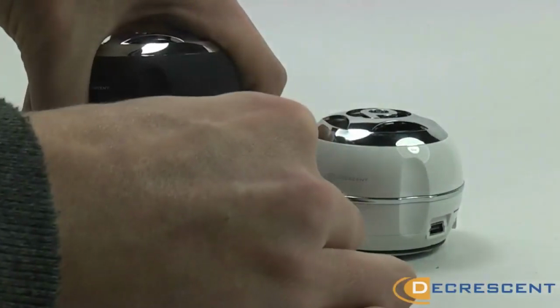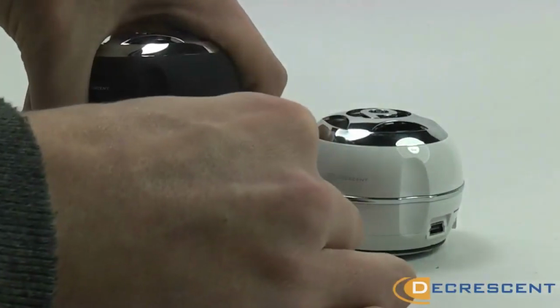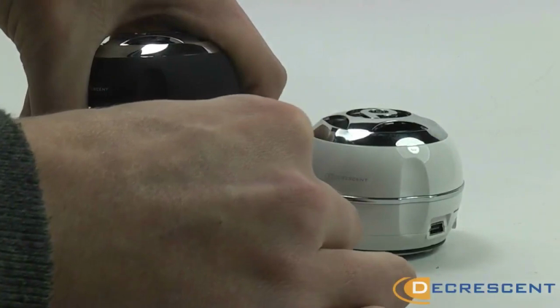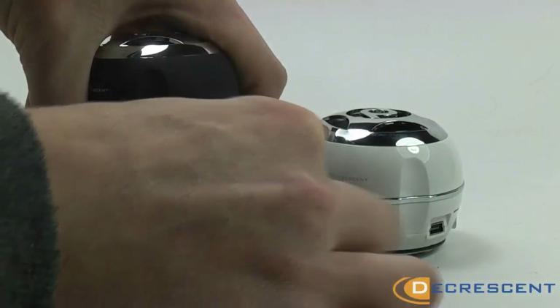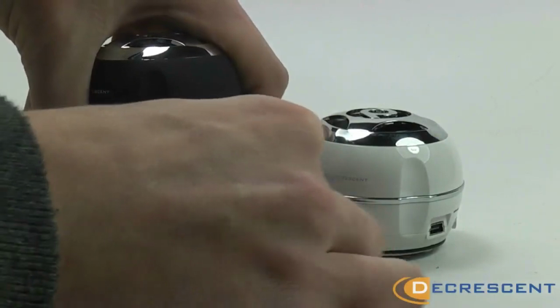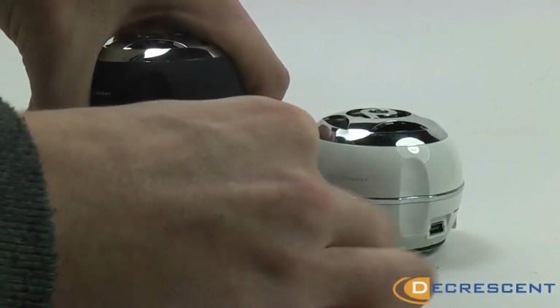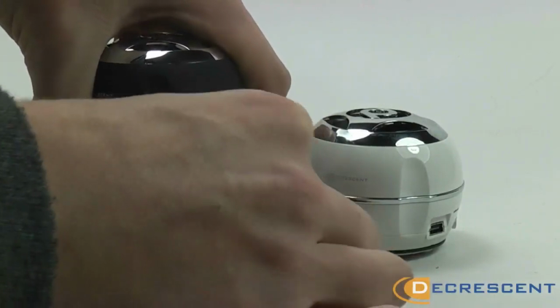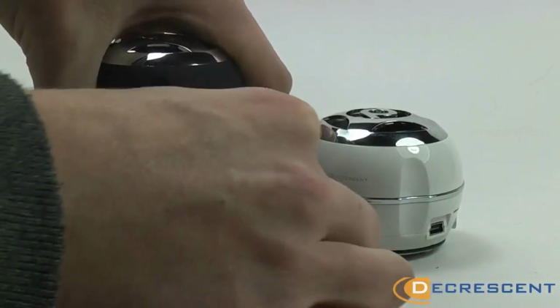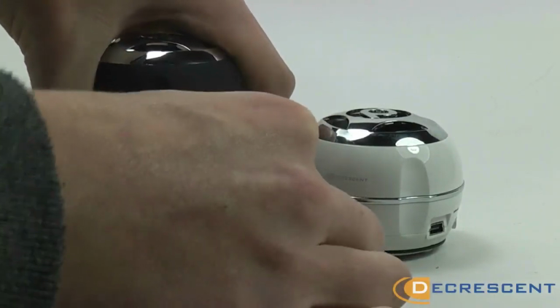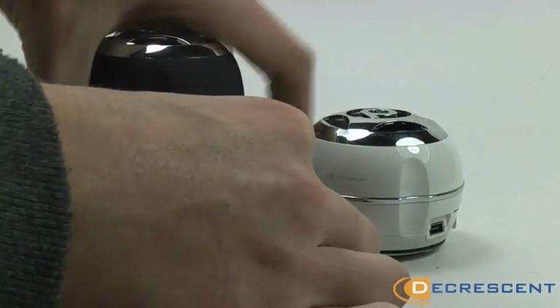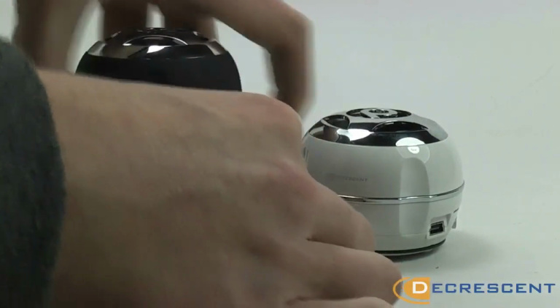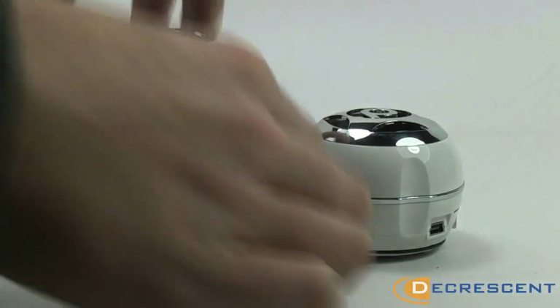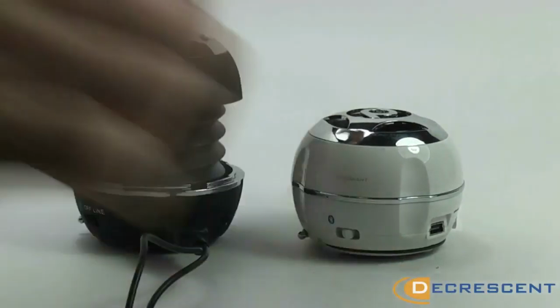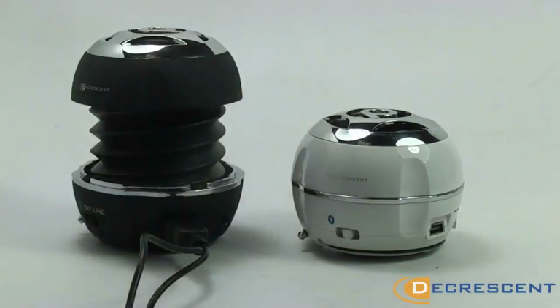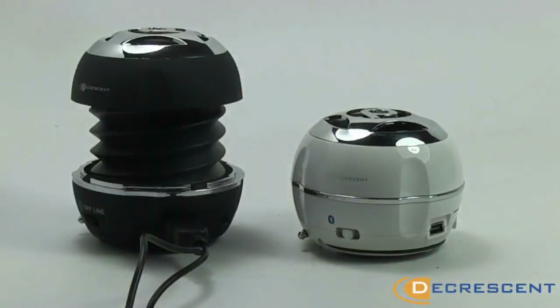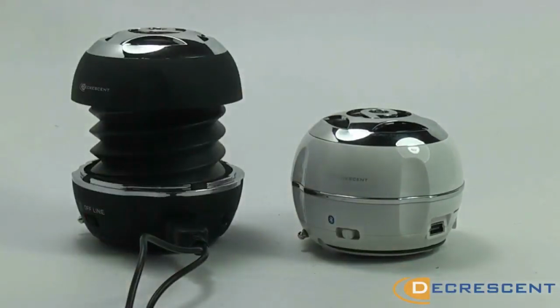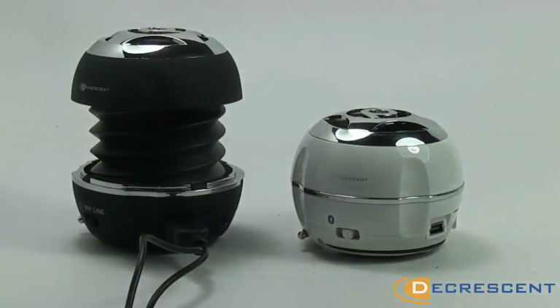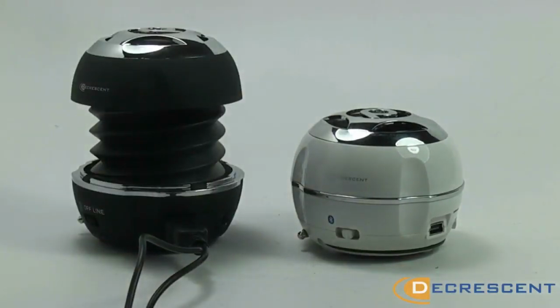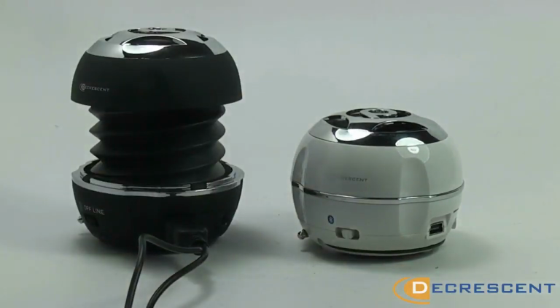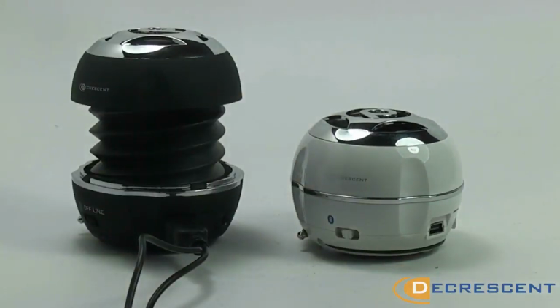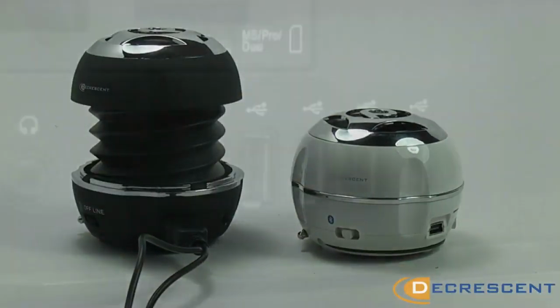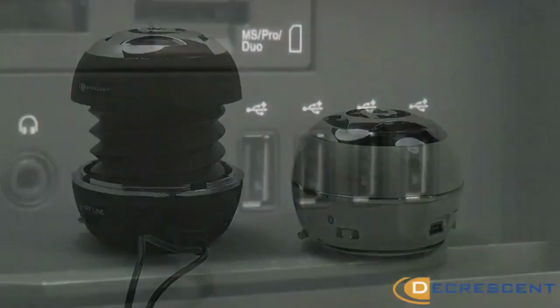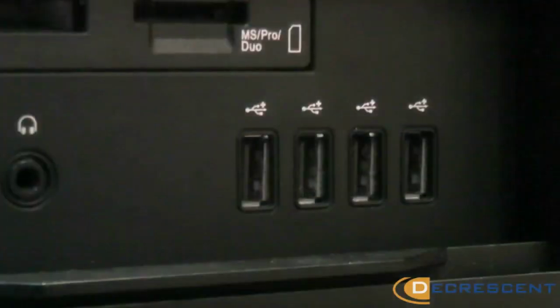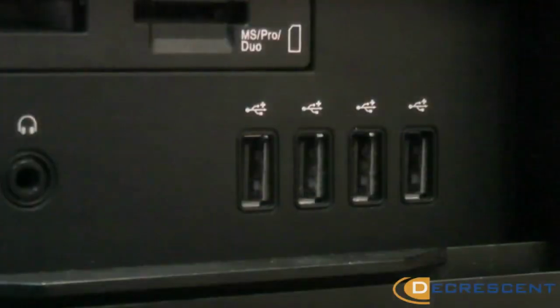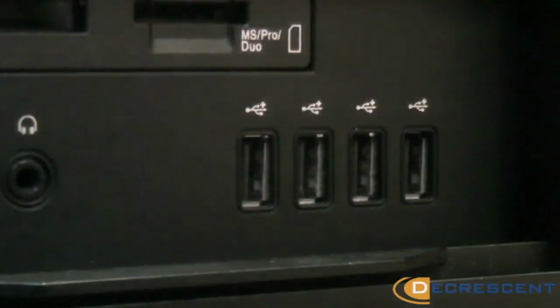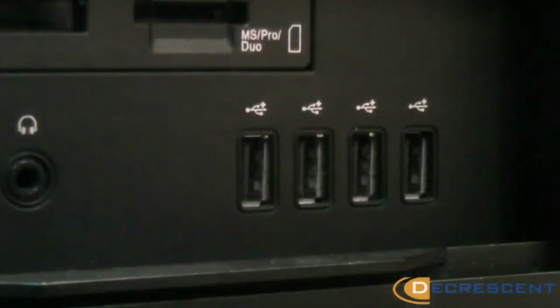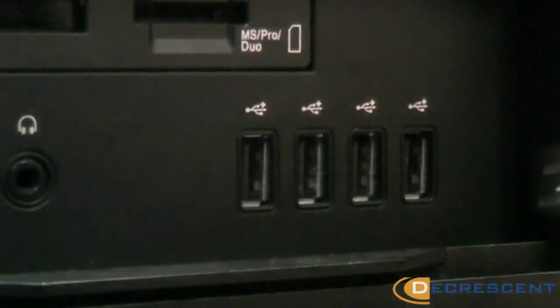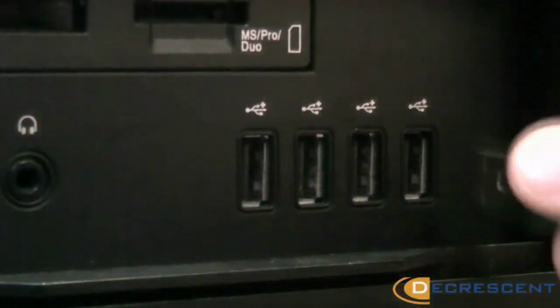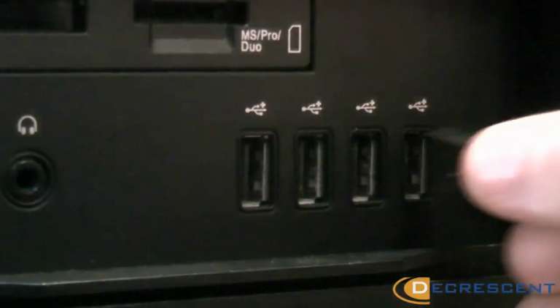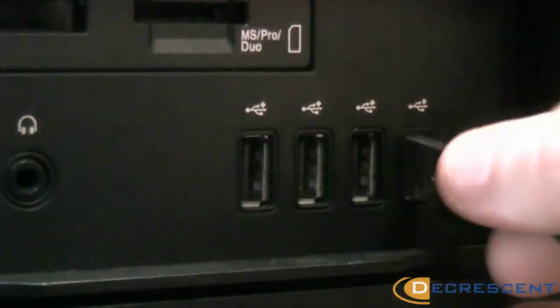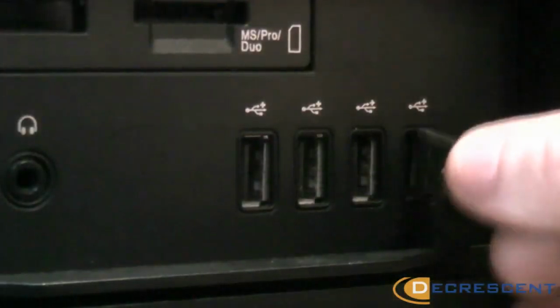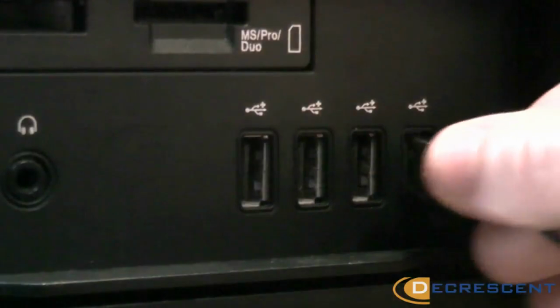When running low on juice, just connect the mini-USB cable to the speaker and plug into a power source.